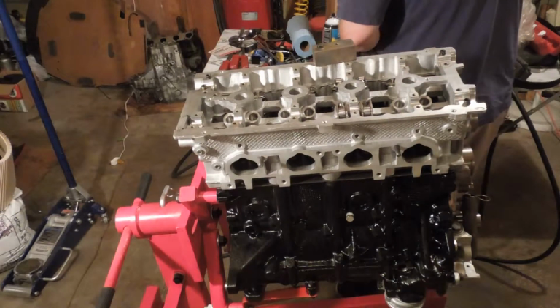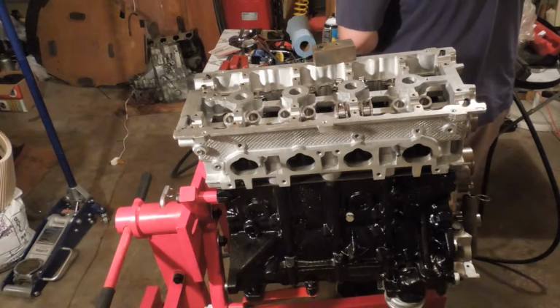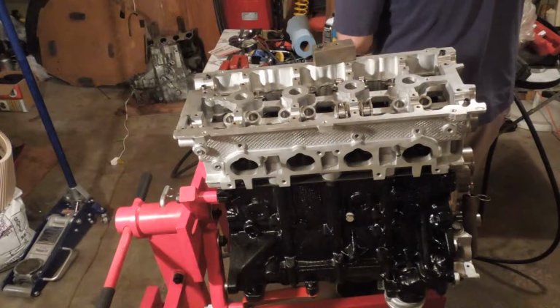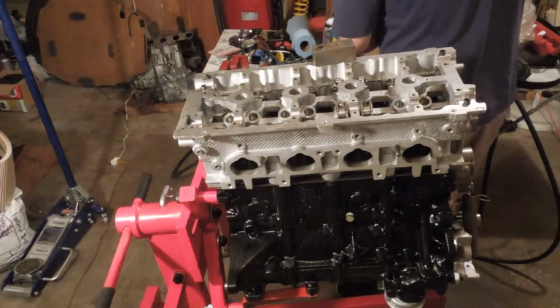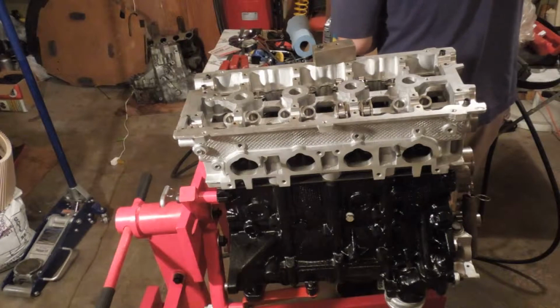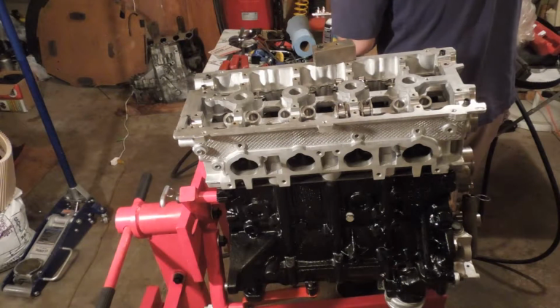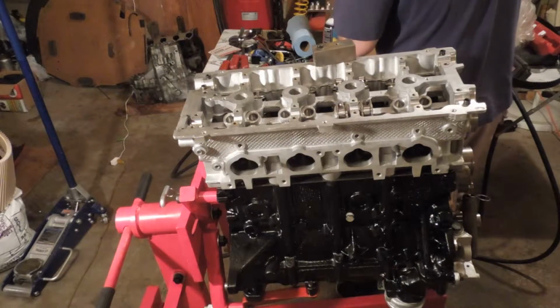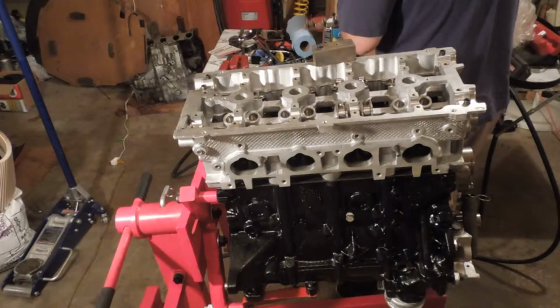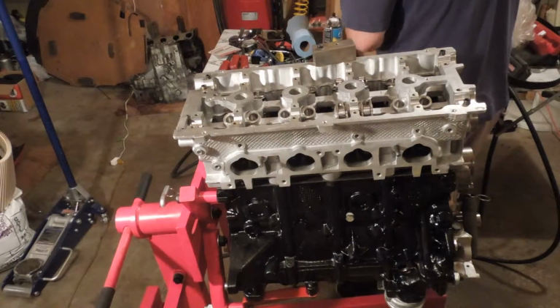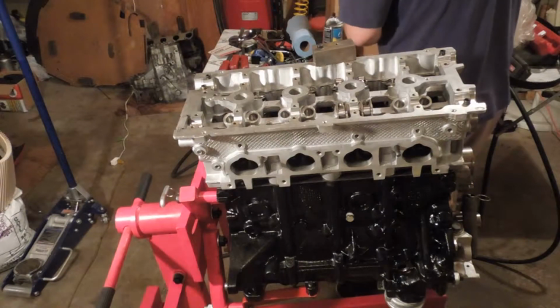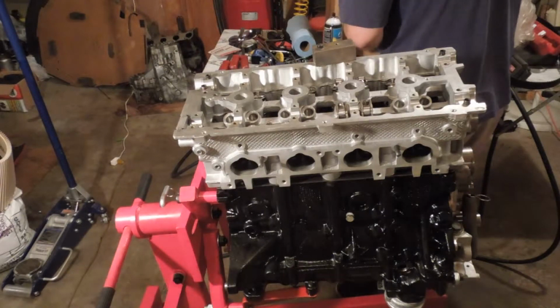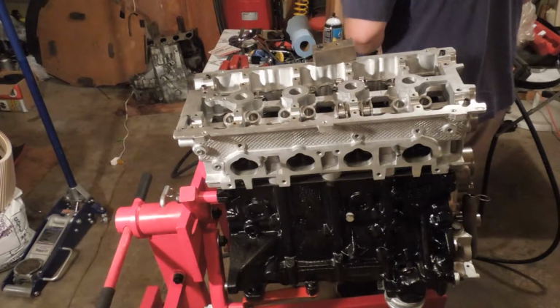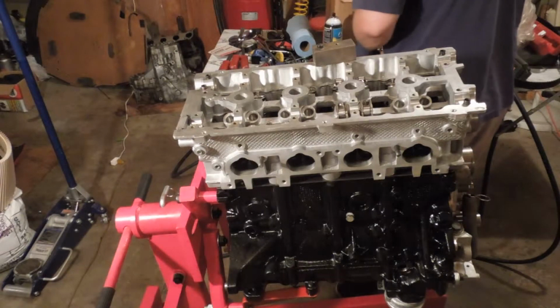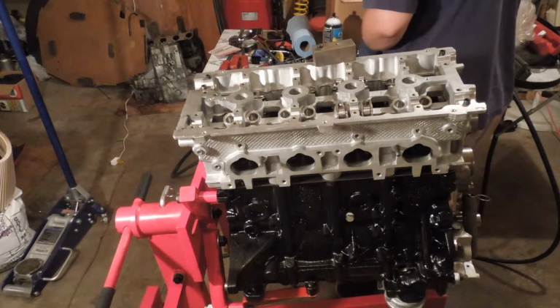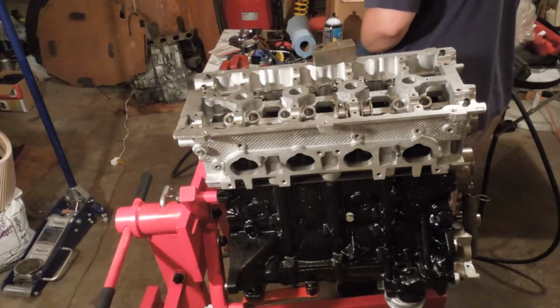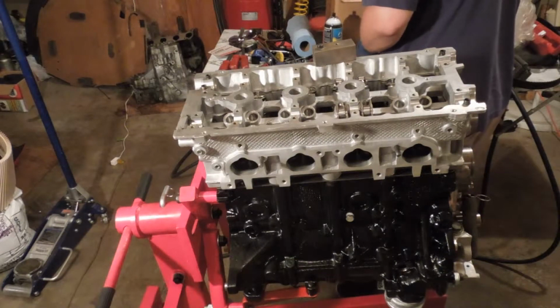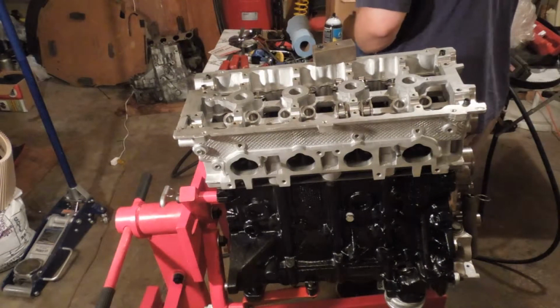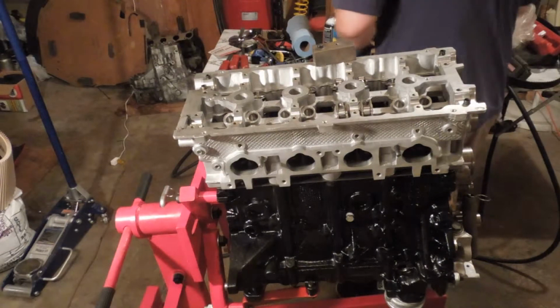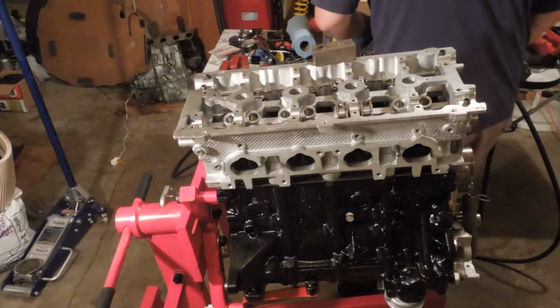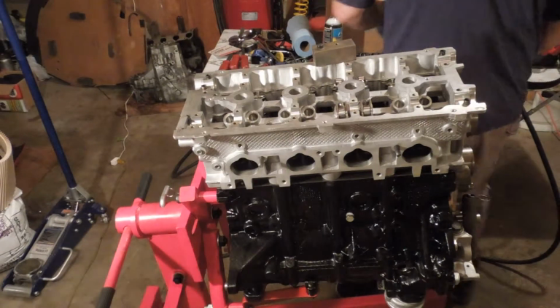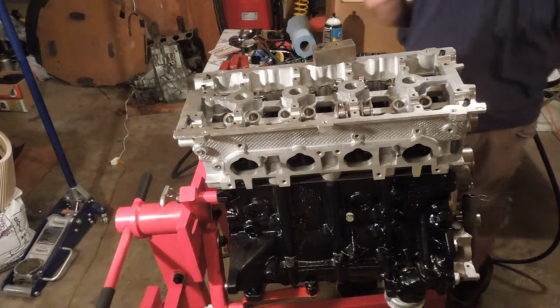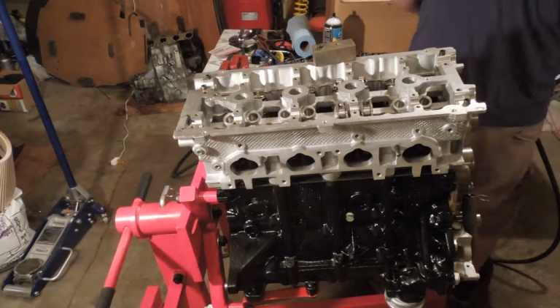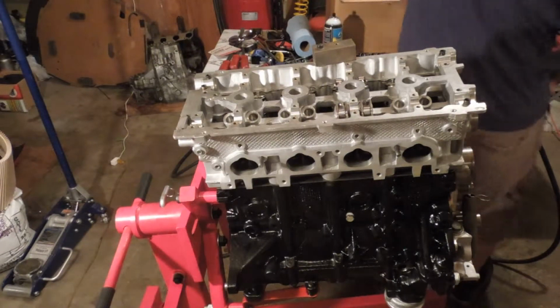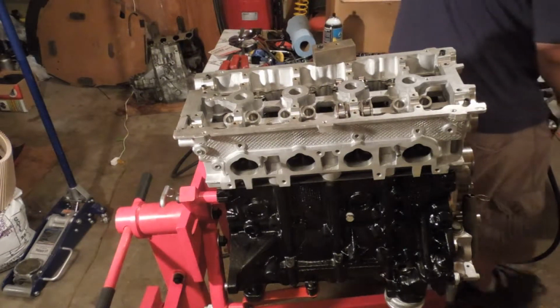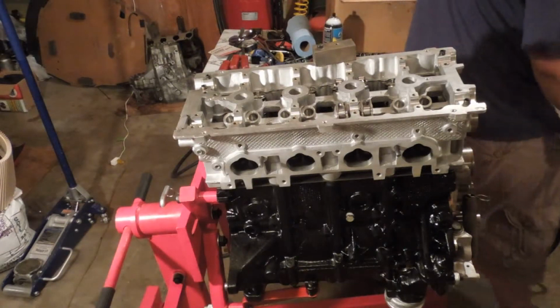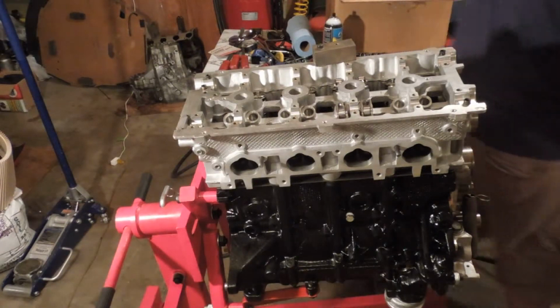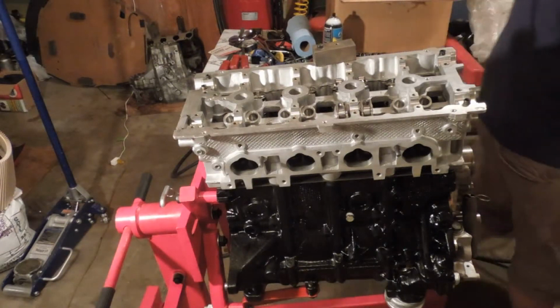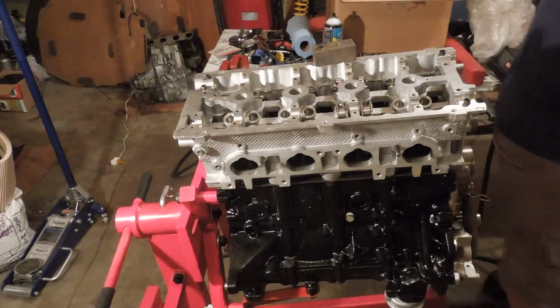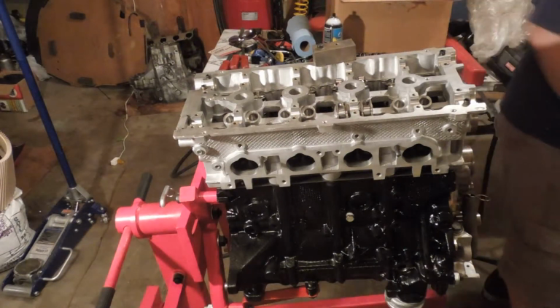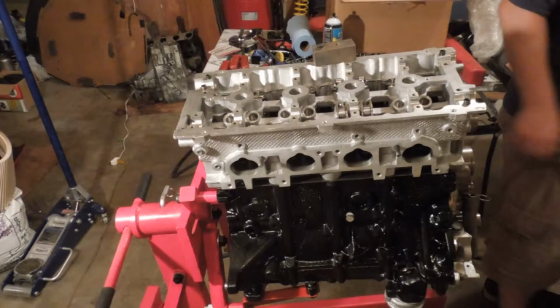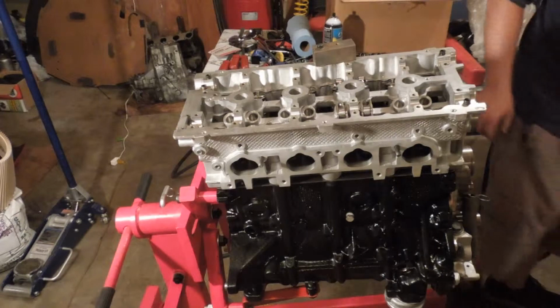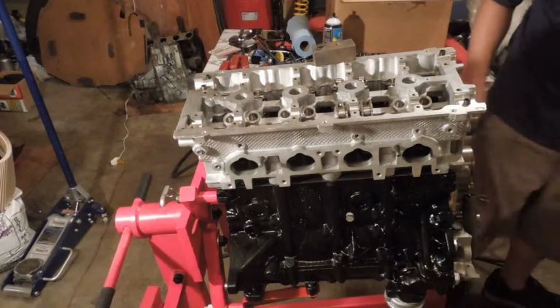But it comes with the territory when you build one of these — trust me, it's true.